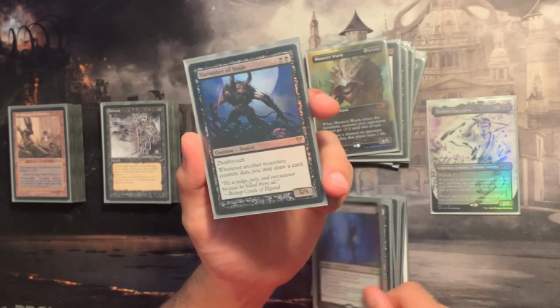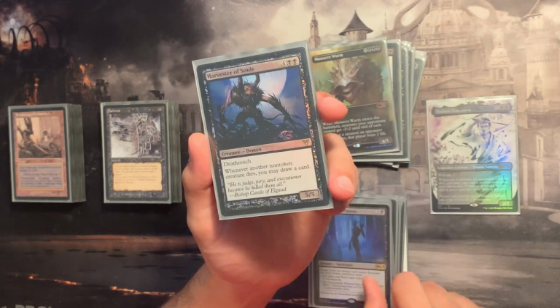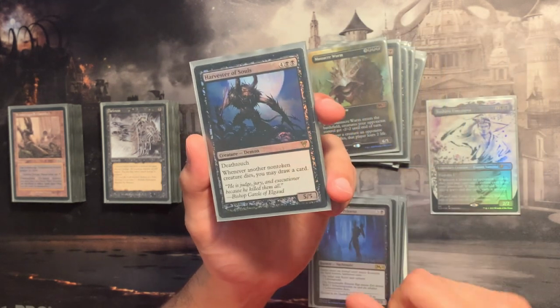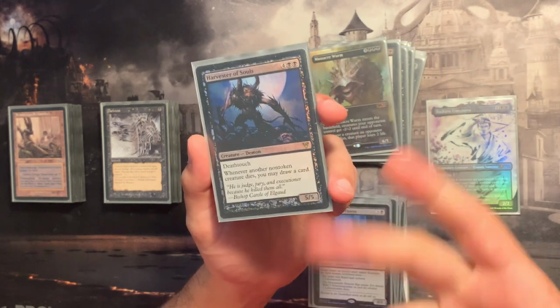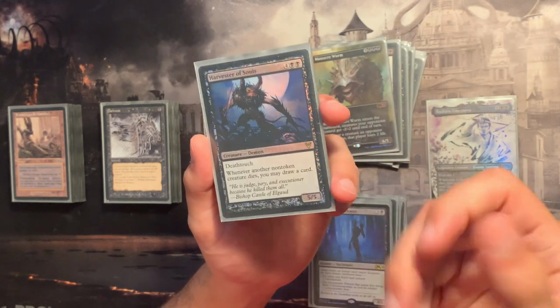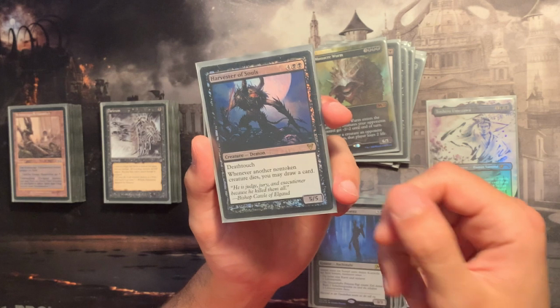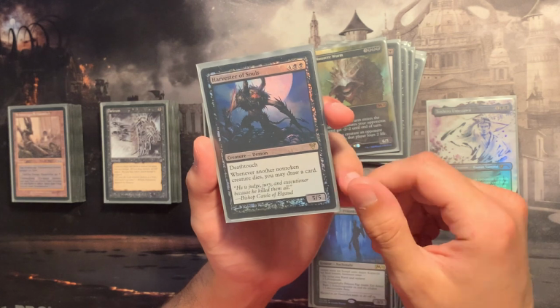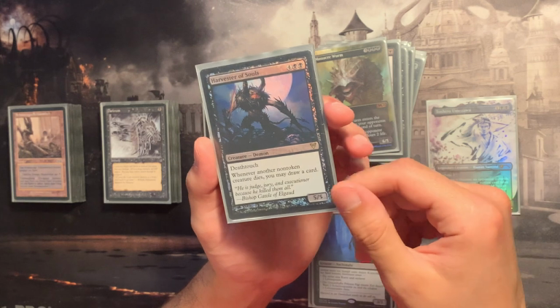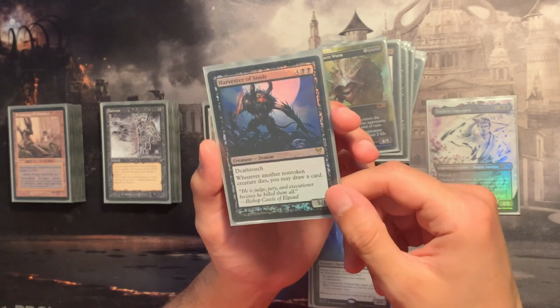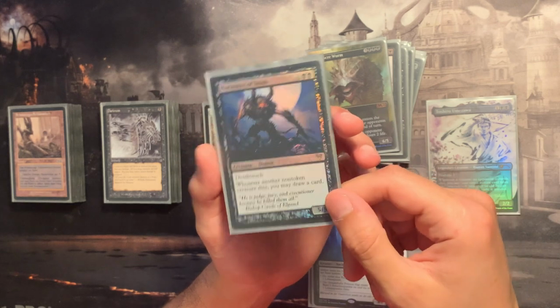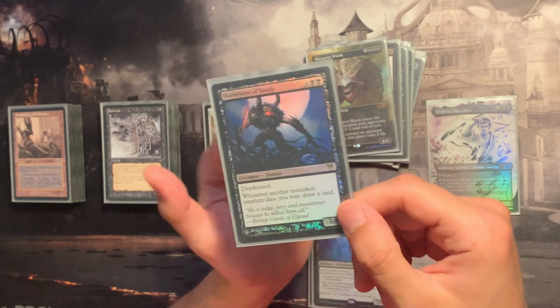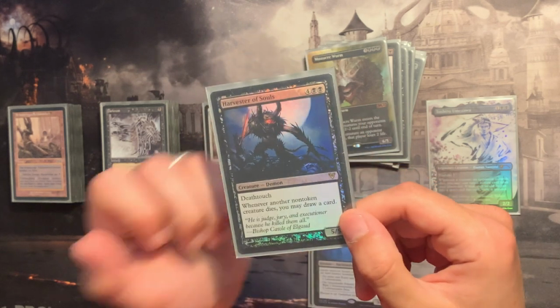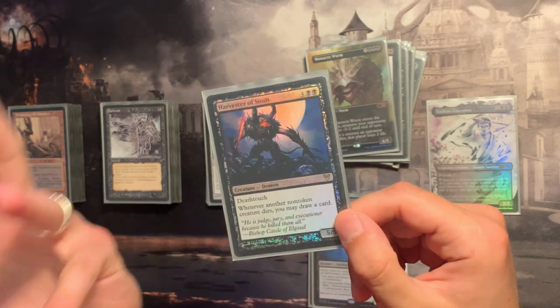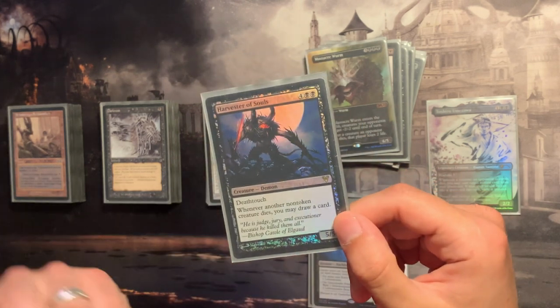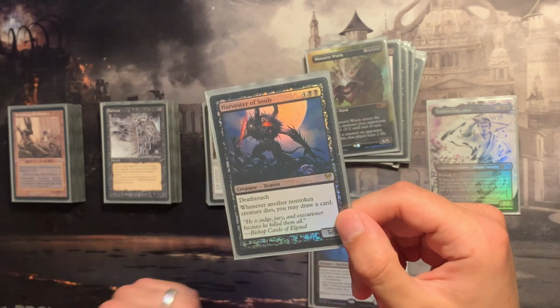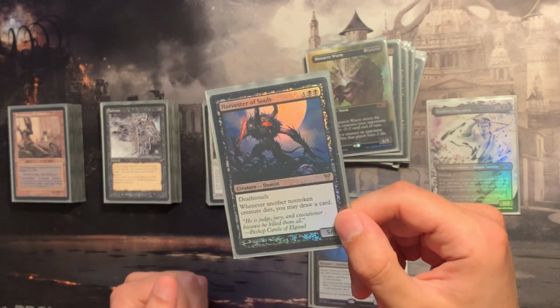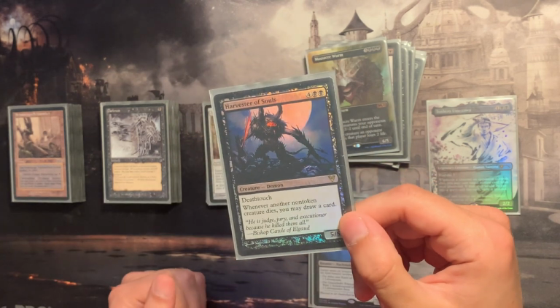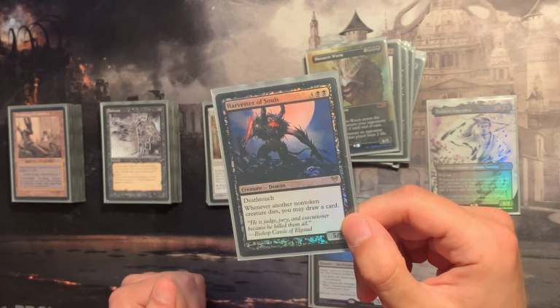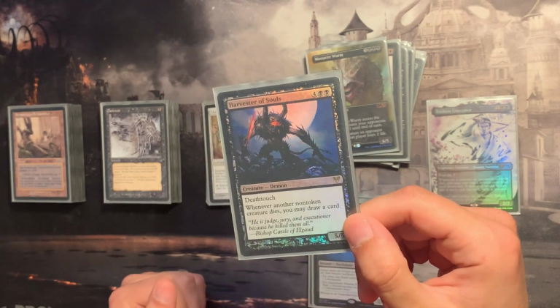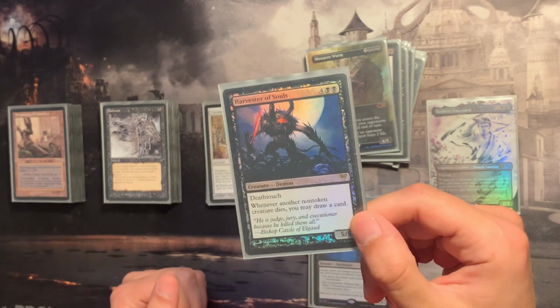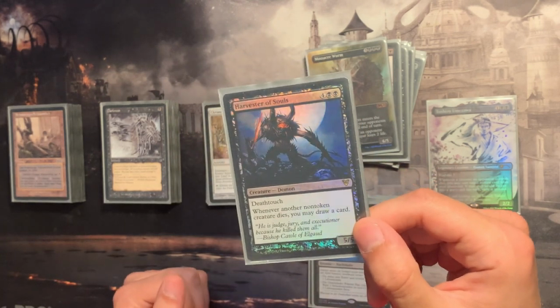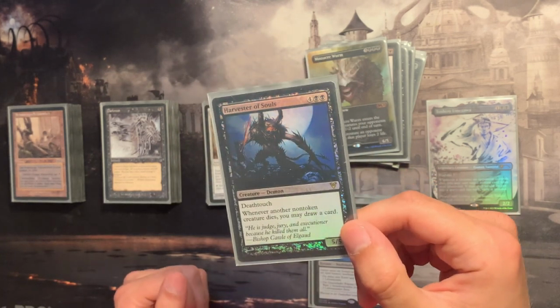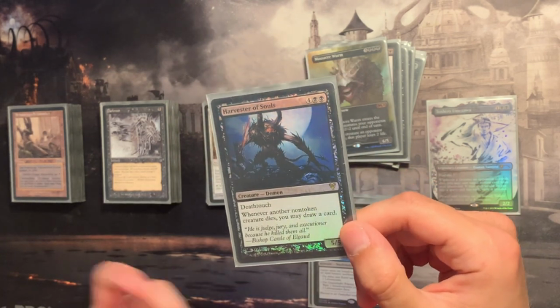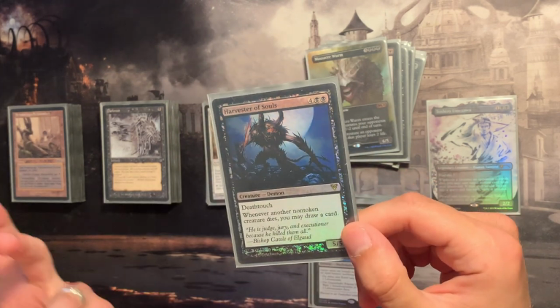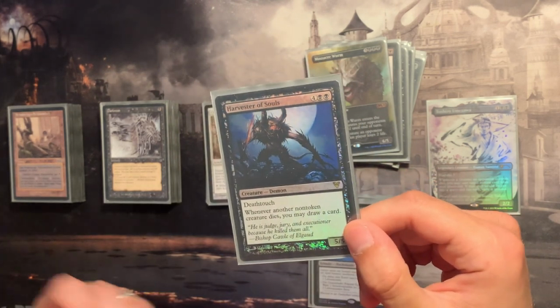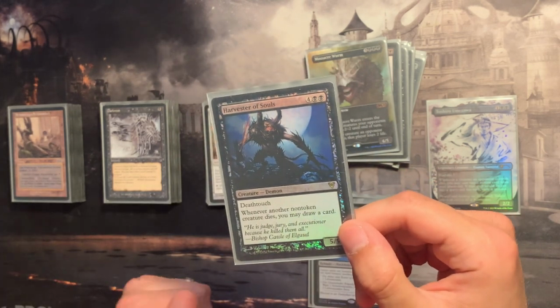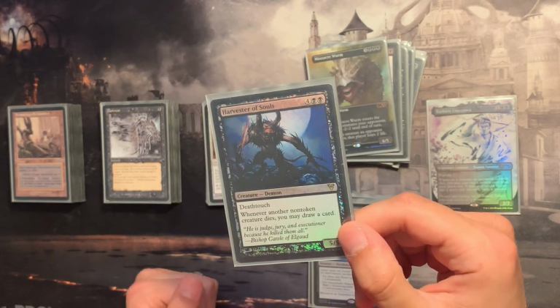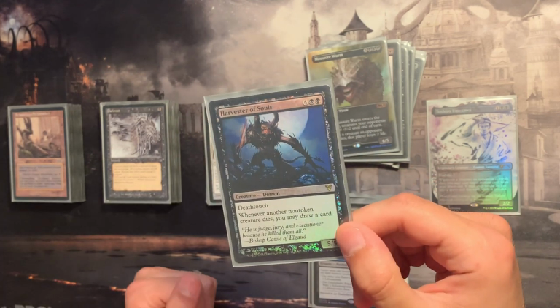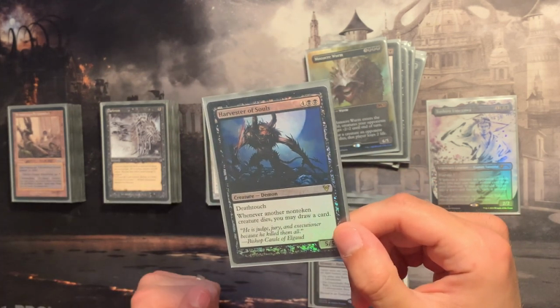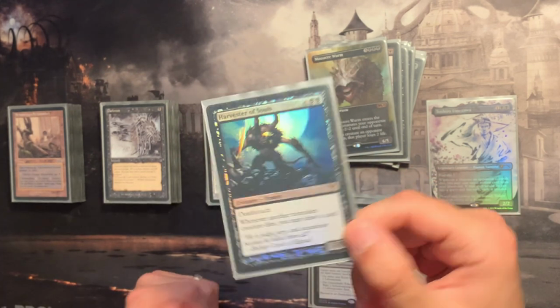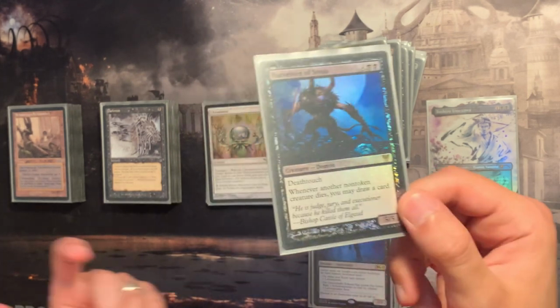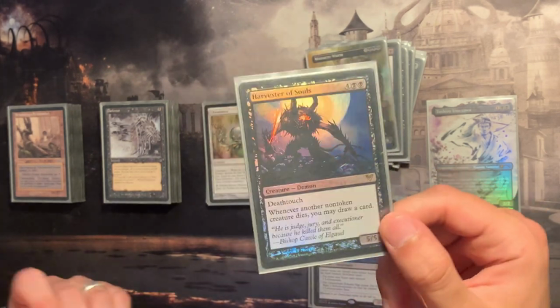This guy is probably less well known — since we're playing a whole bunch of swamps, I may either drain life or draw a card. Harvester of Souls is a generally nice inclusion: if a lot of creatures die, I may draw cards.